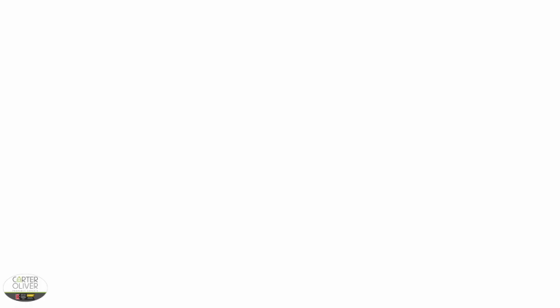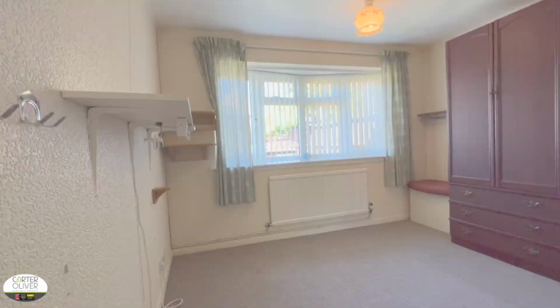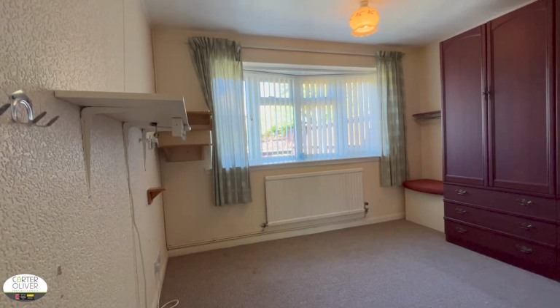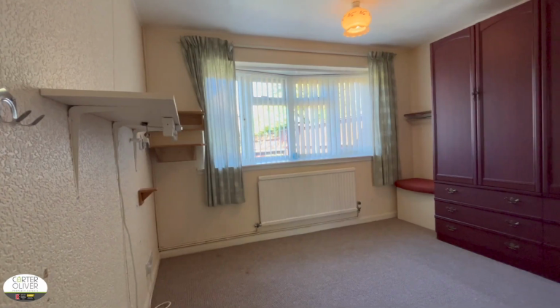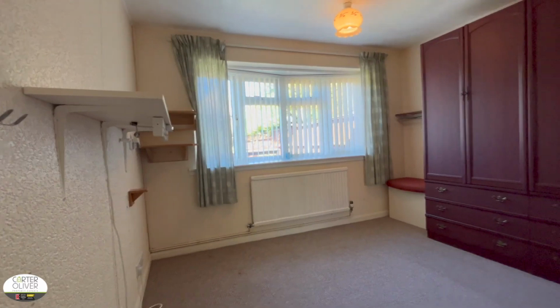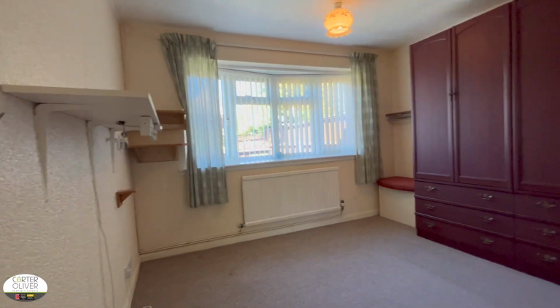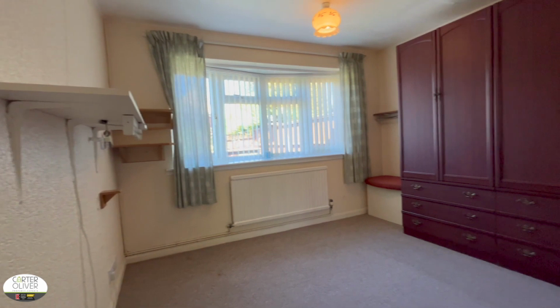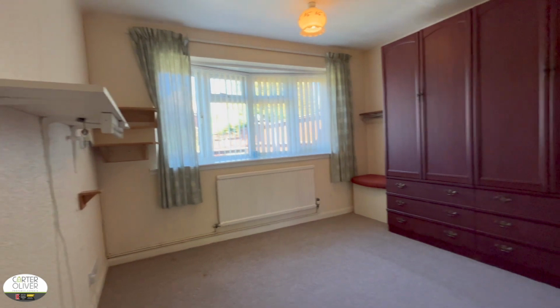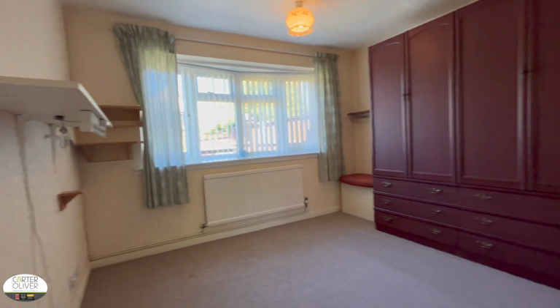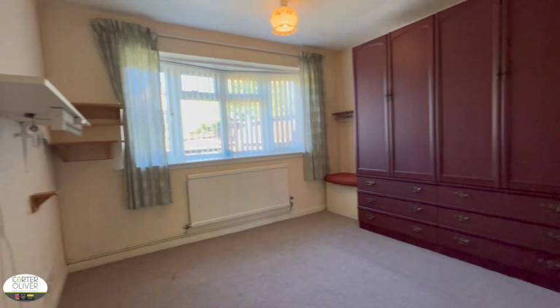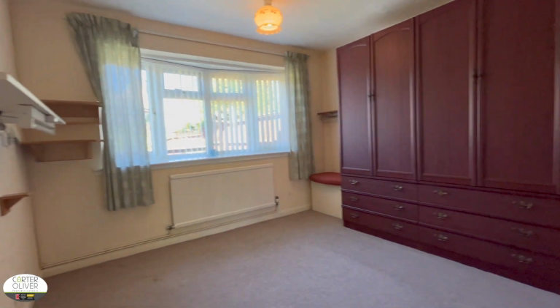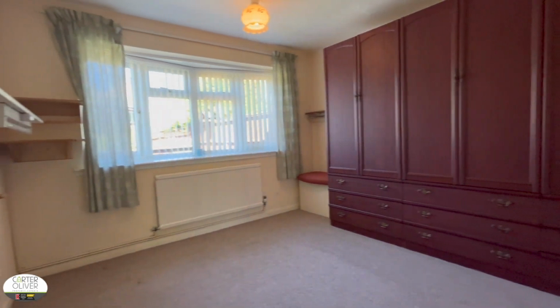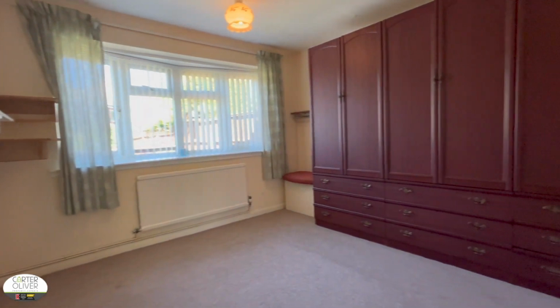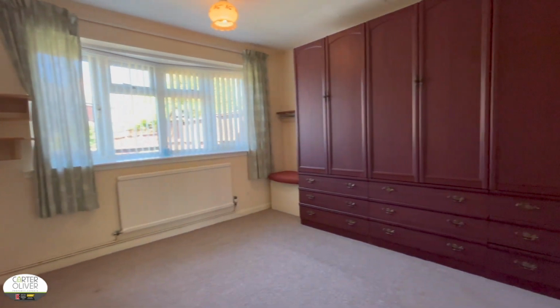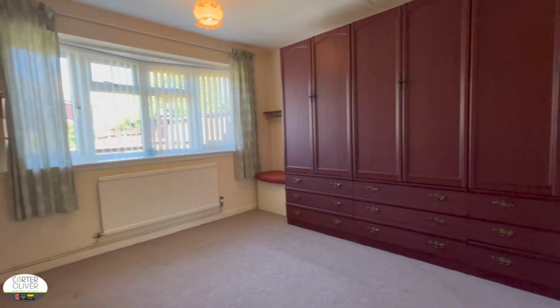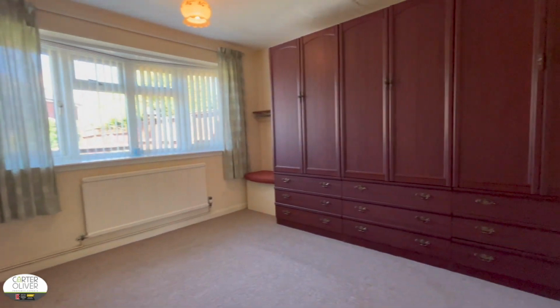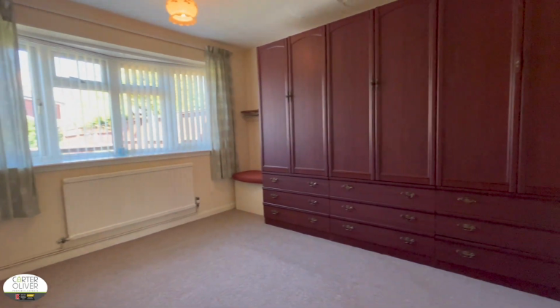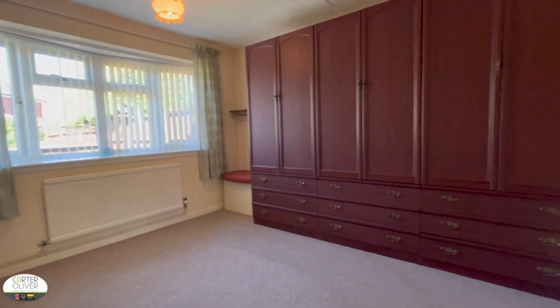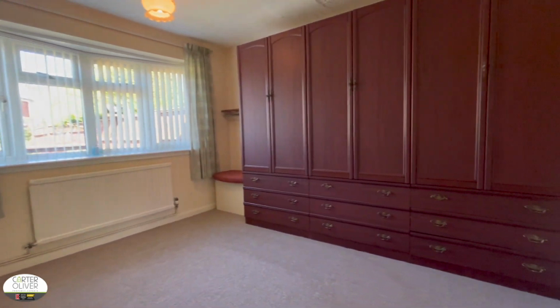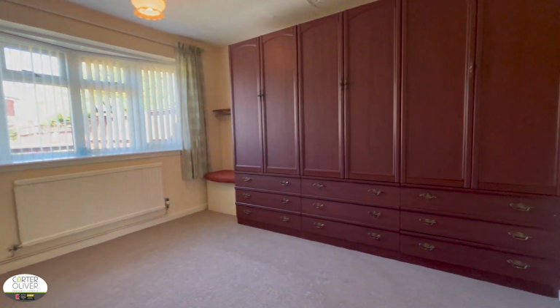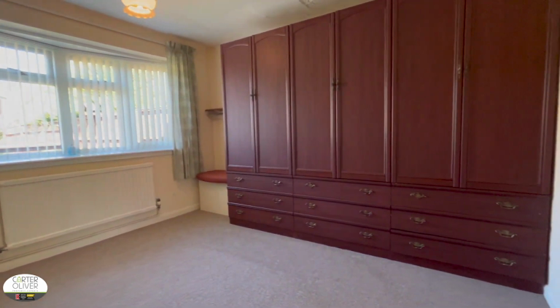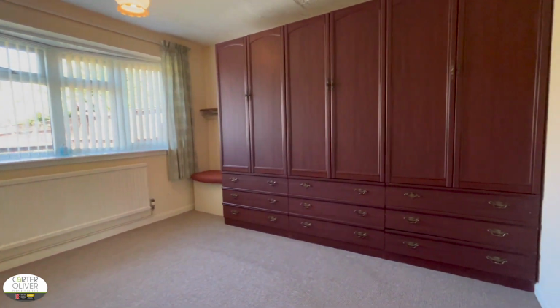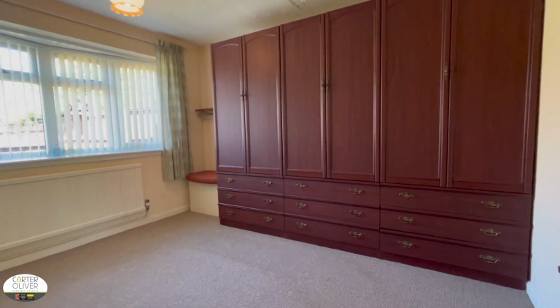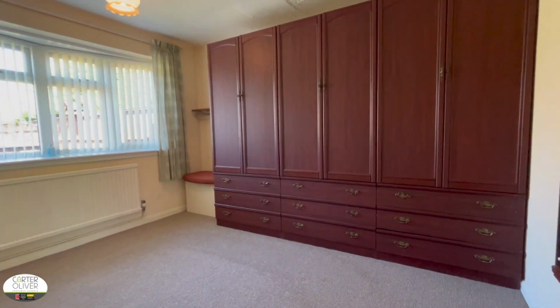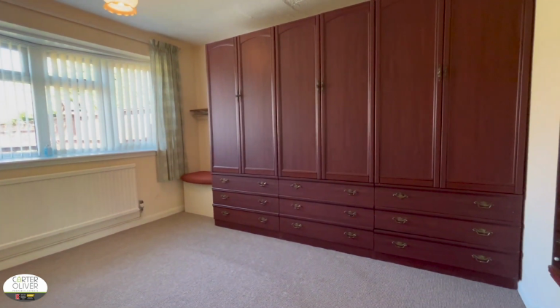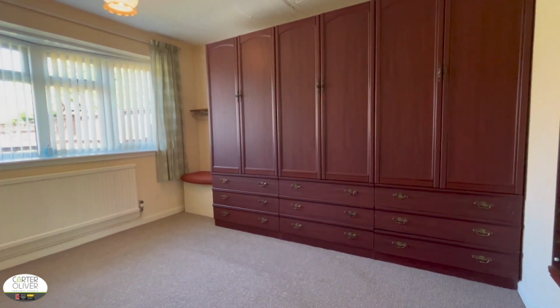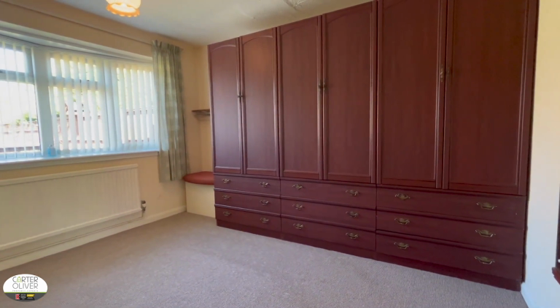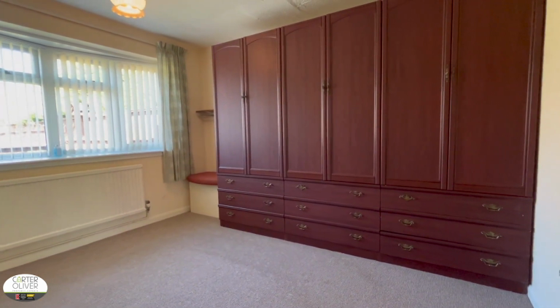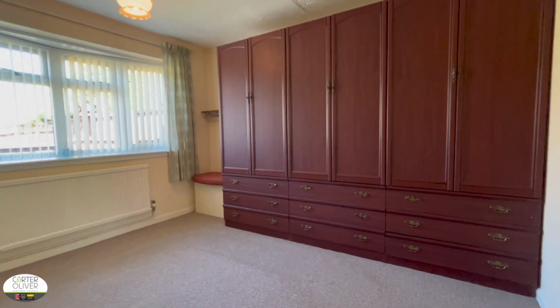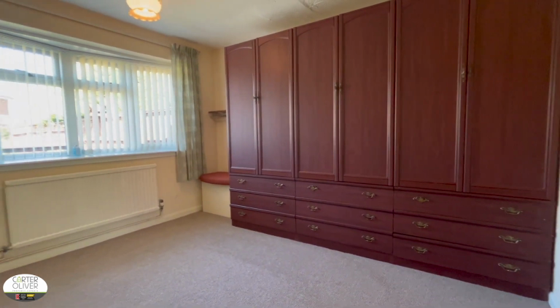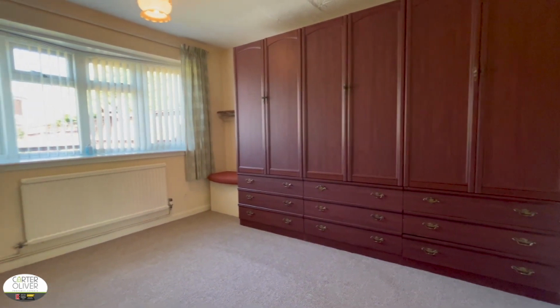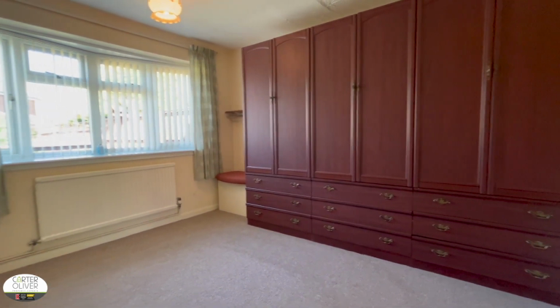Bedroom one is a really good size. You've got a window to the rear garden and there's lots of storage in here as well.